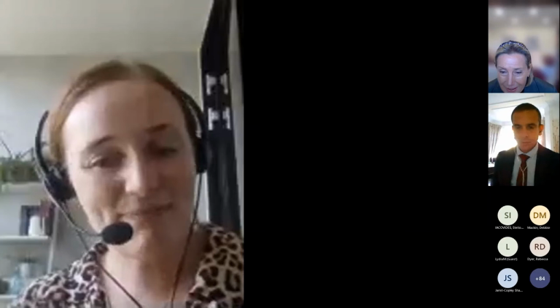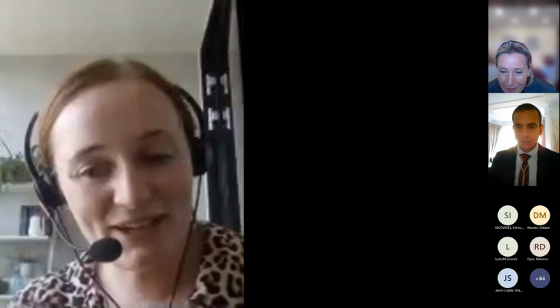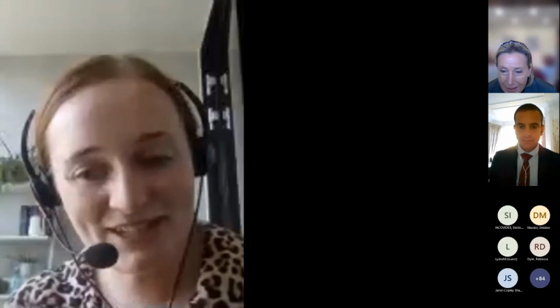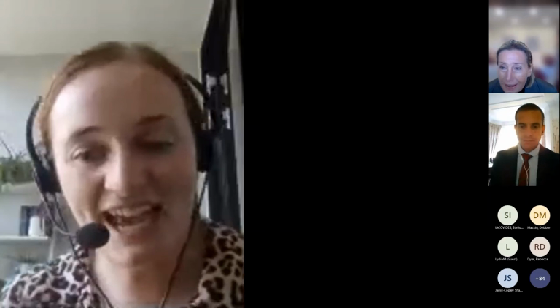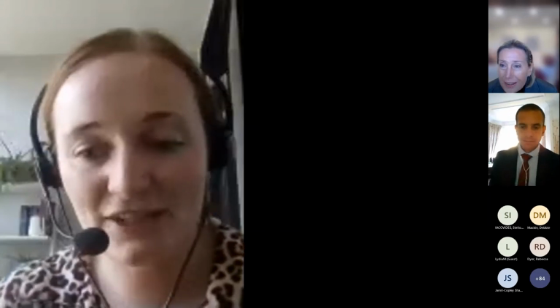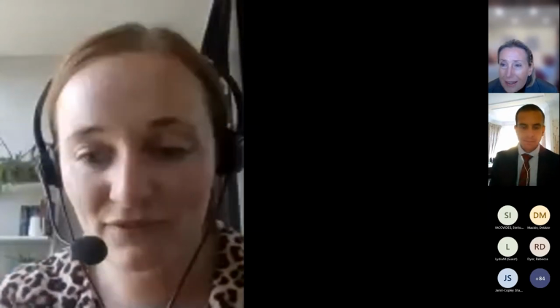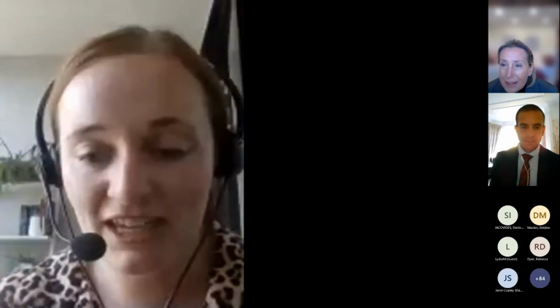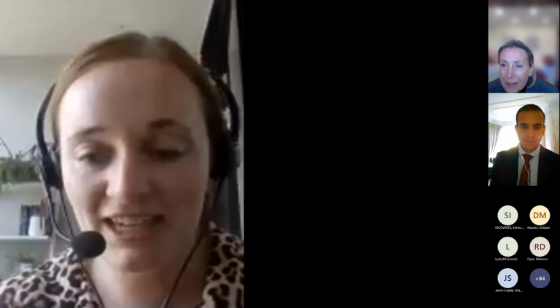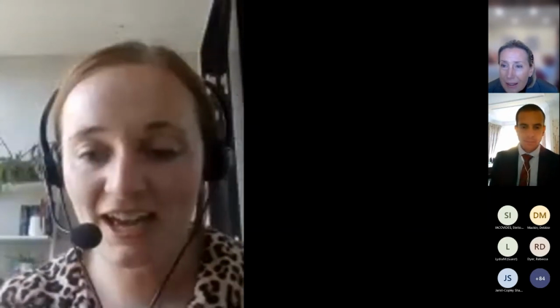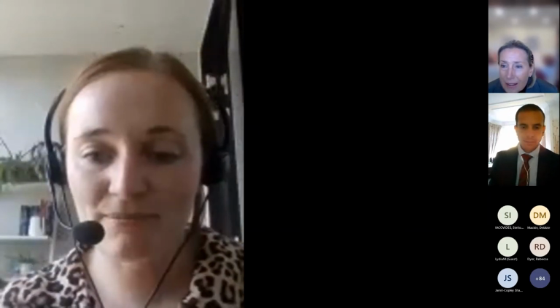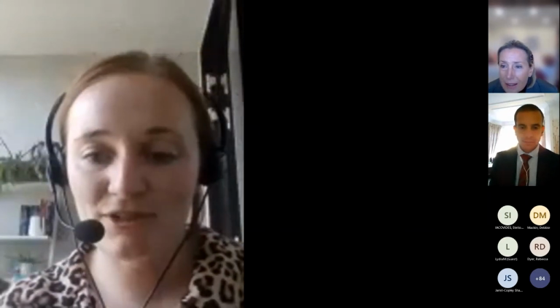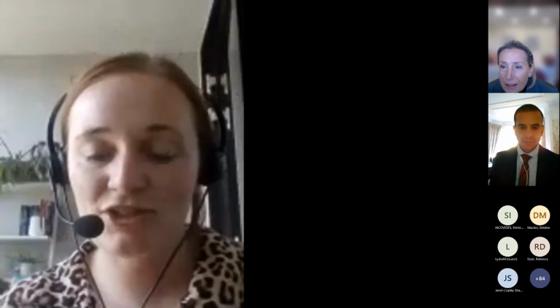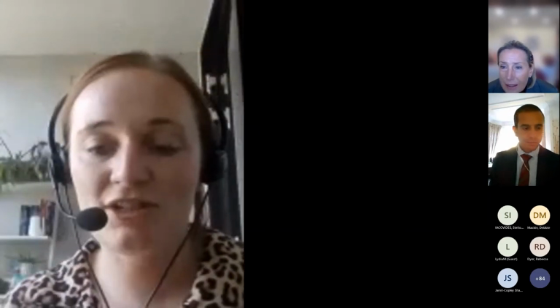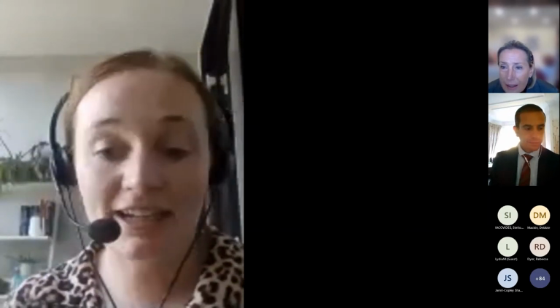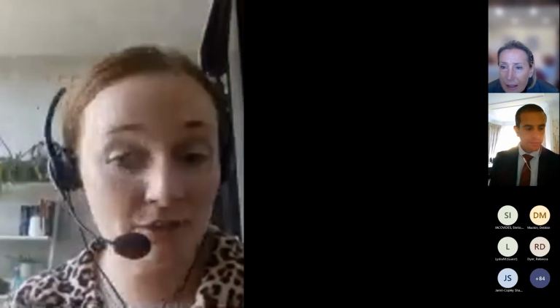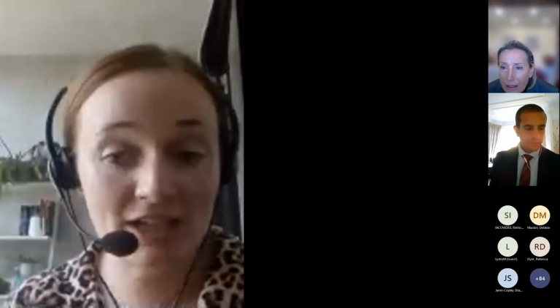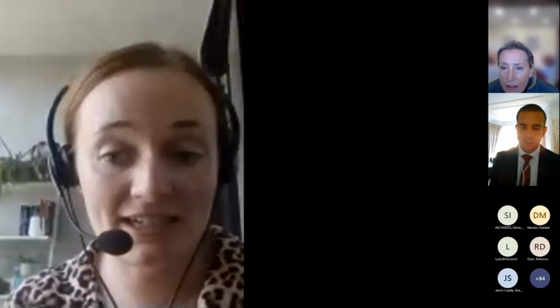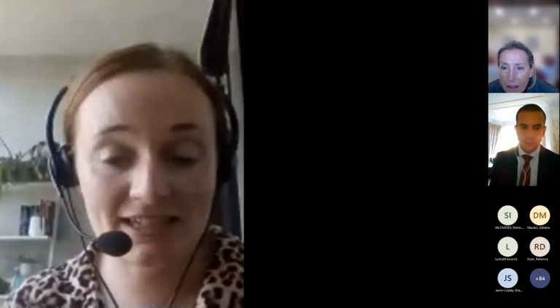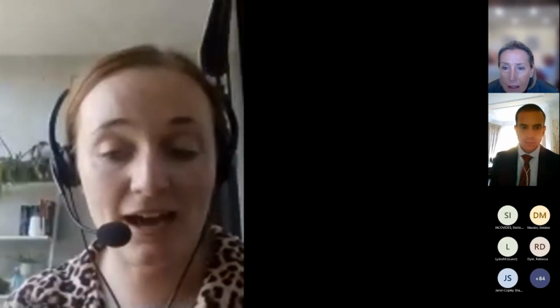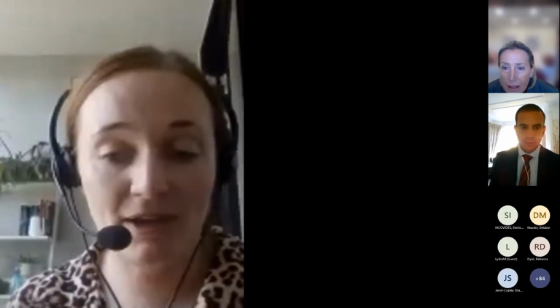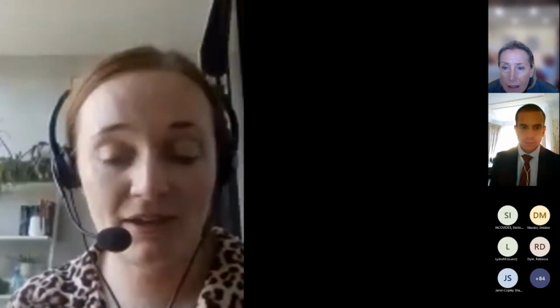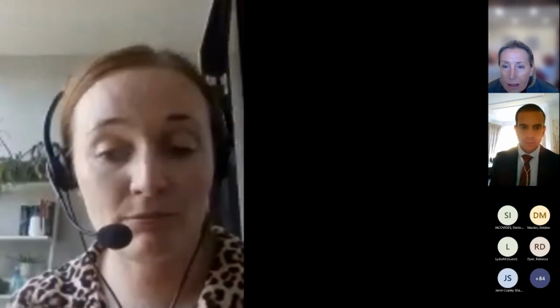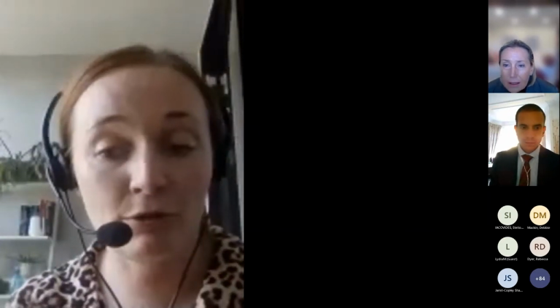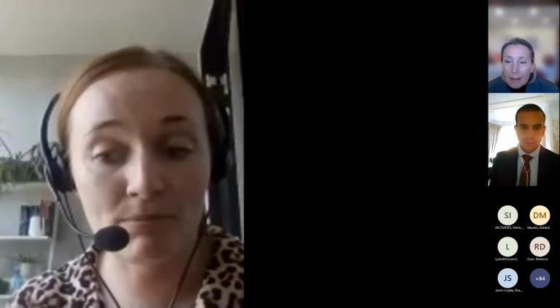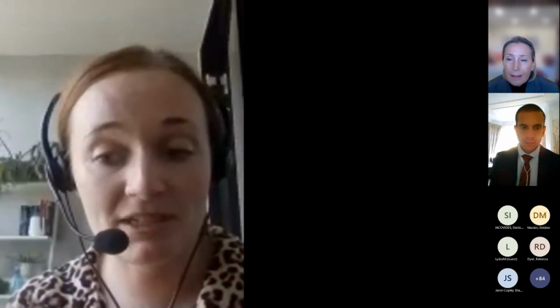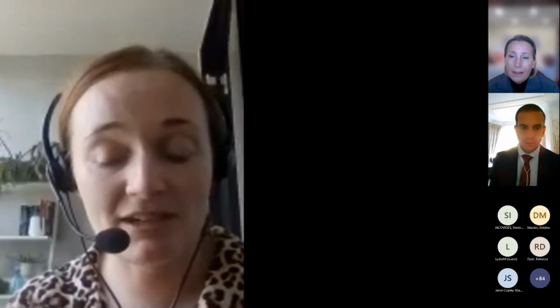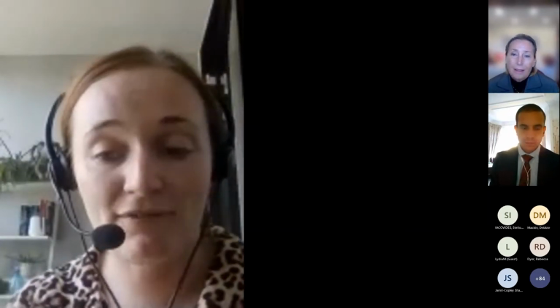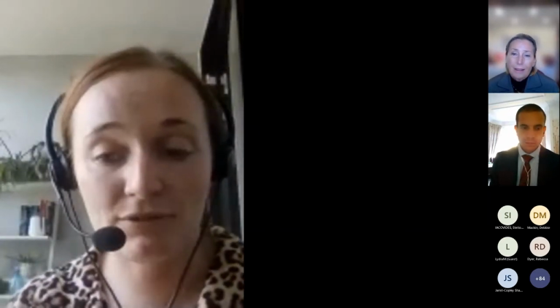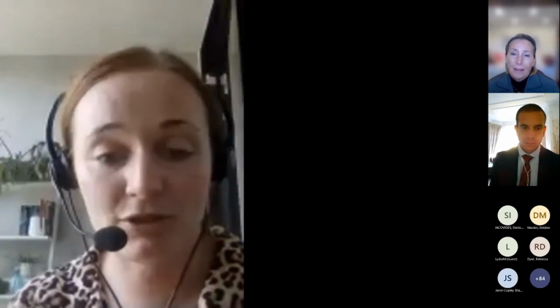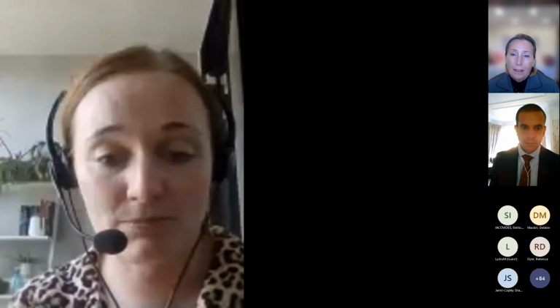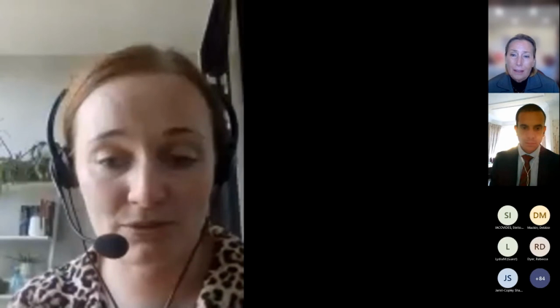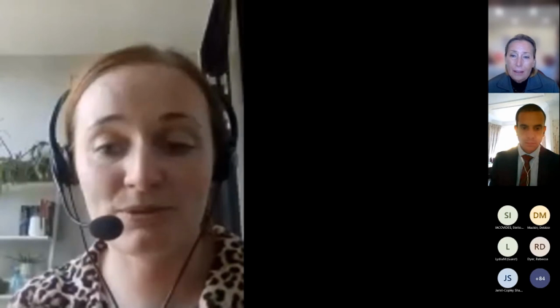Debbie, who's the head of the clinical genetics lab at Royal Brompton and Harefield Hospitals.